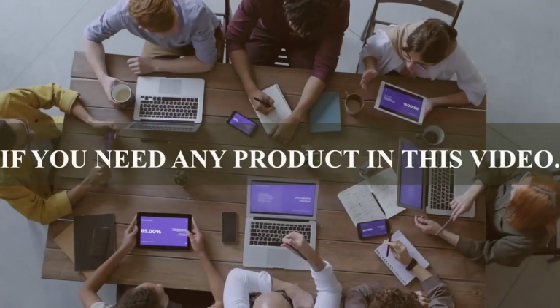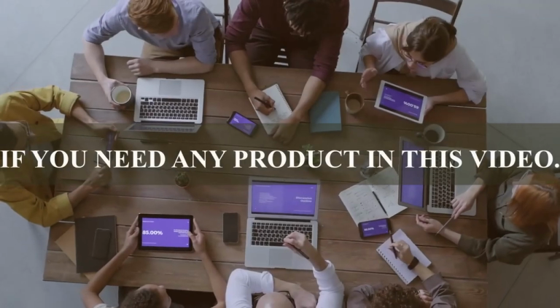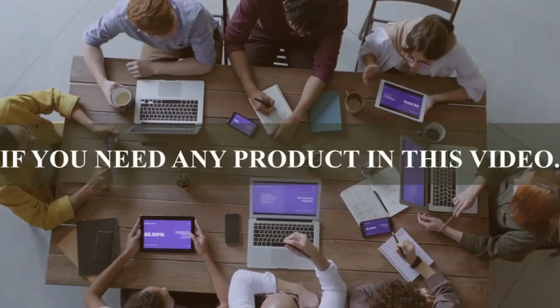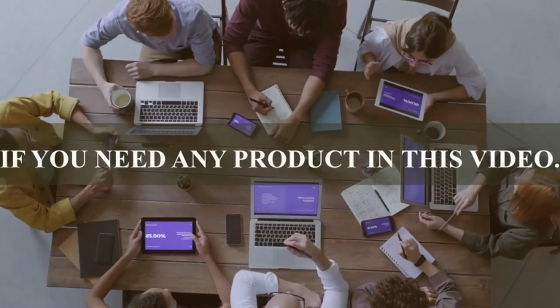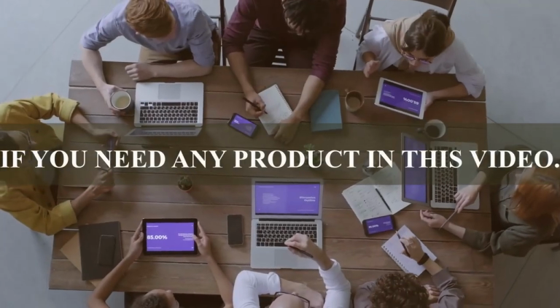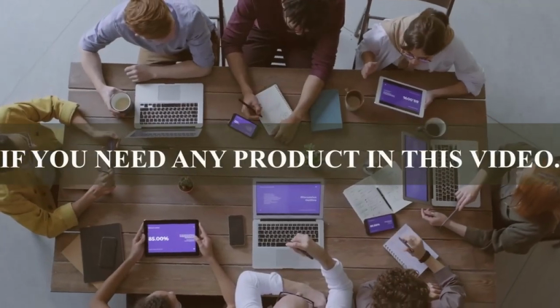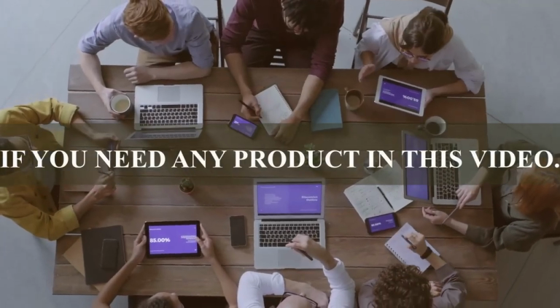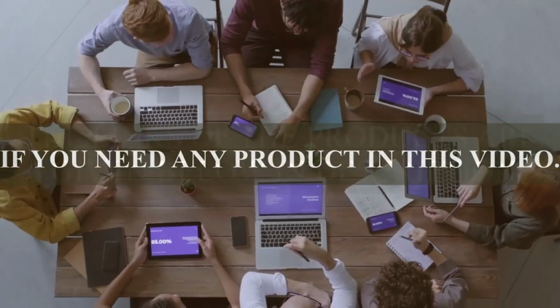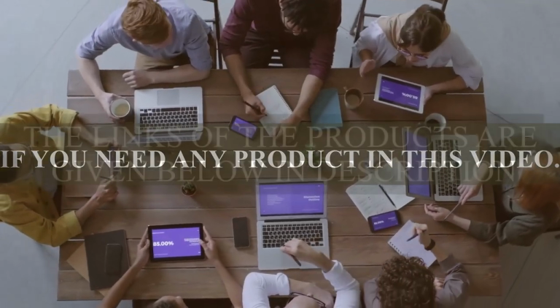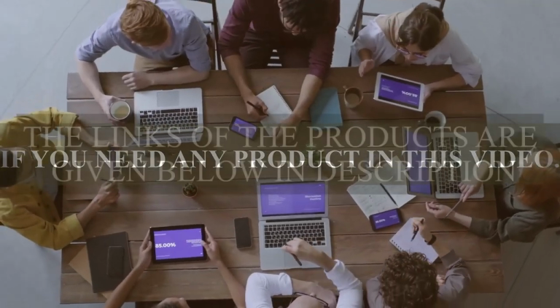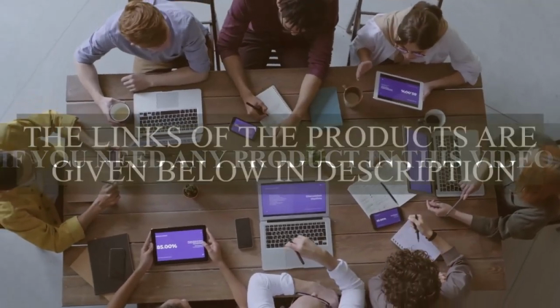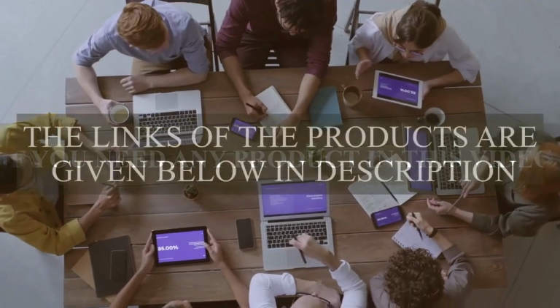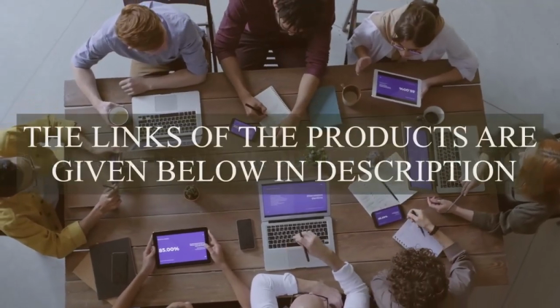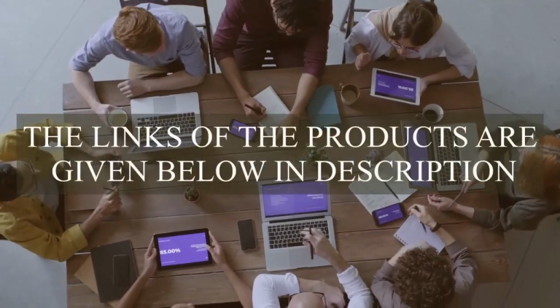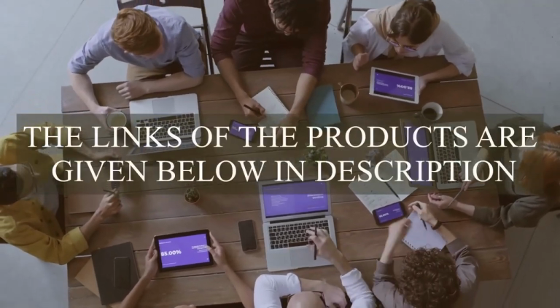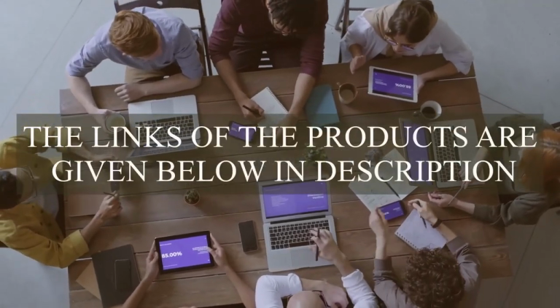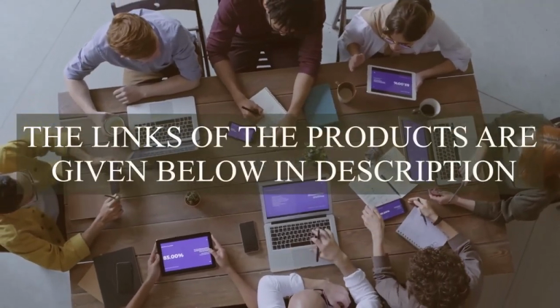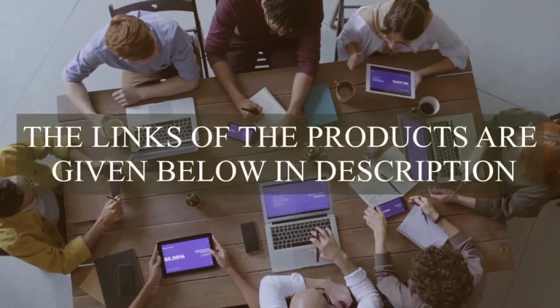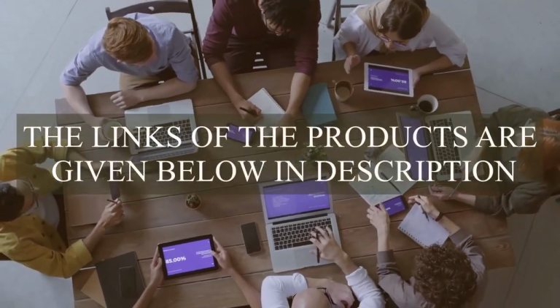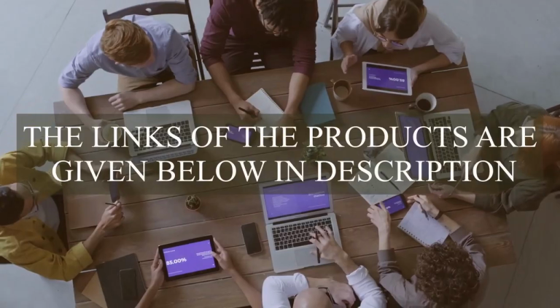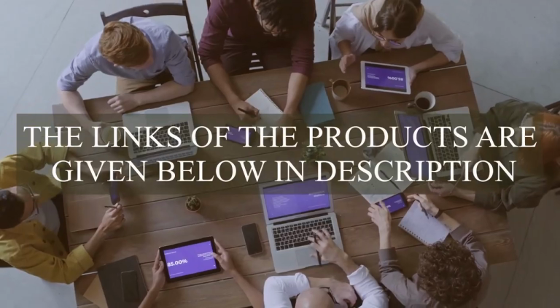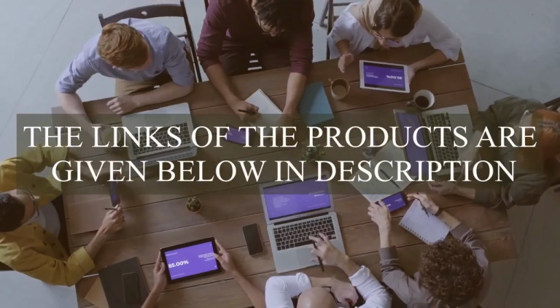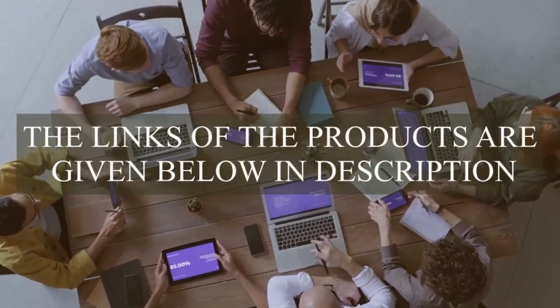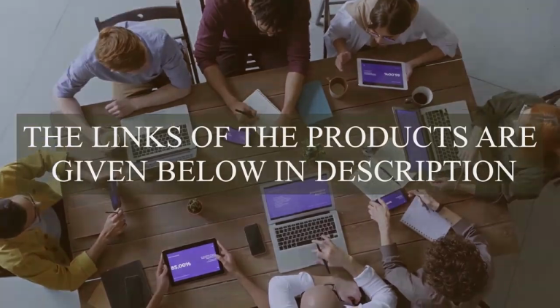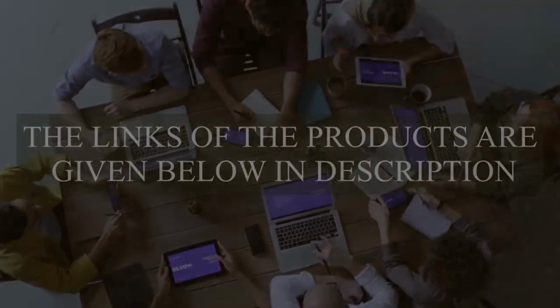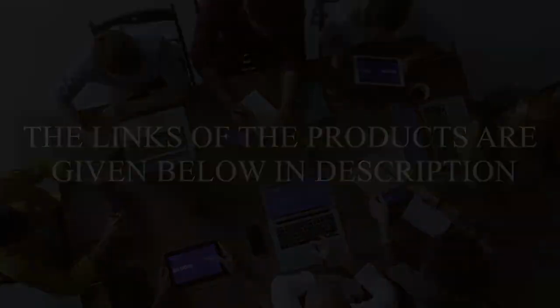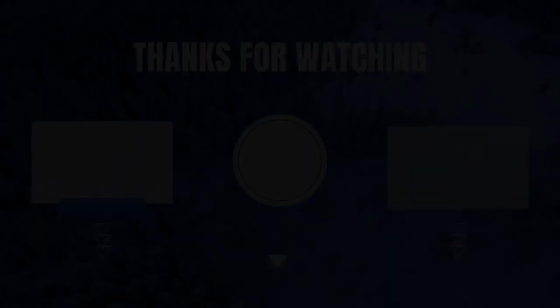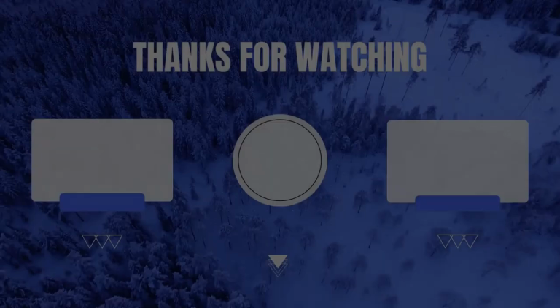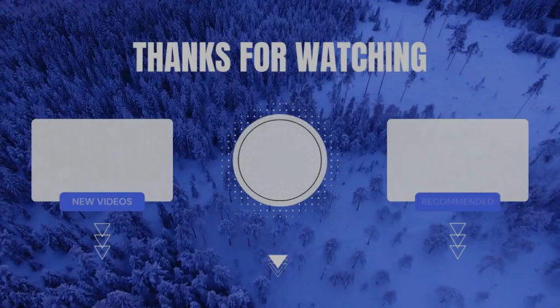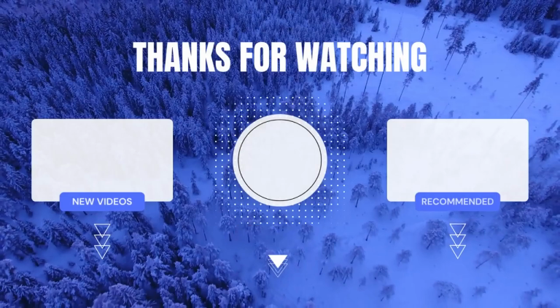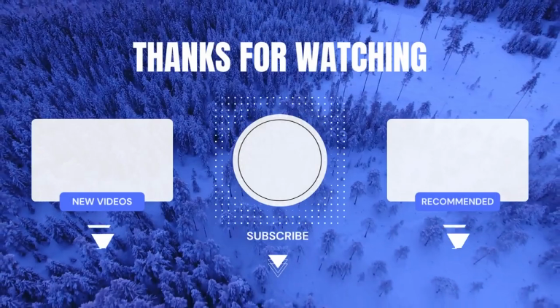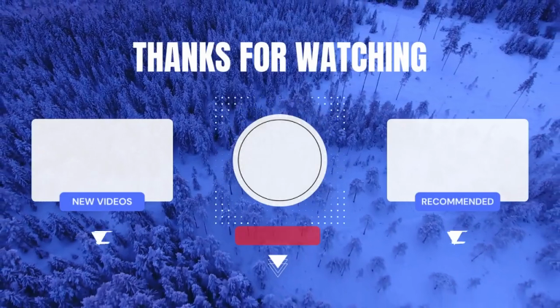If you need any product in this video, the links of the products are given below in the description.